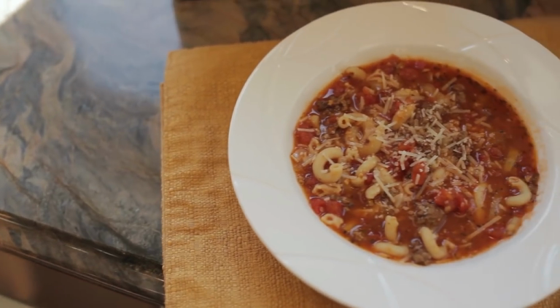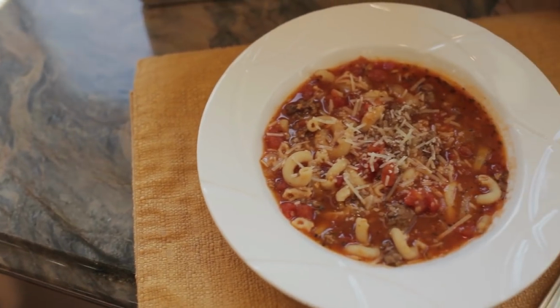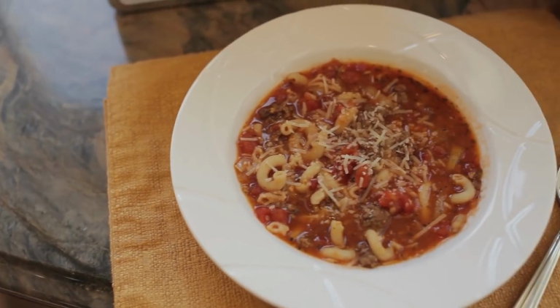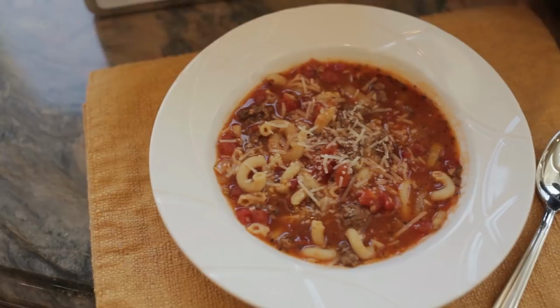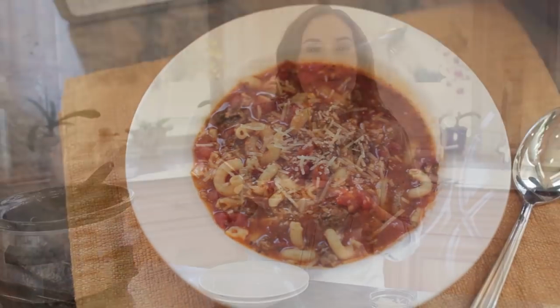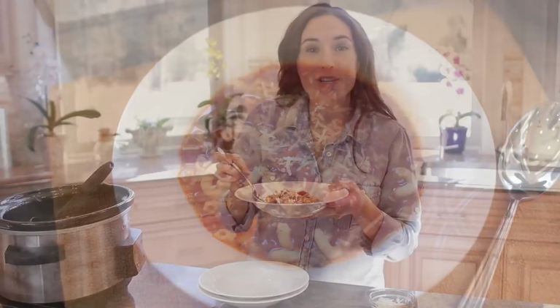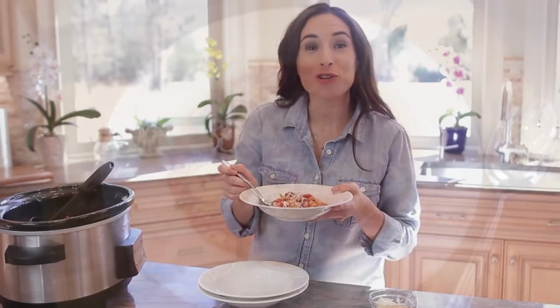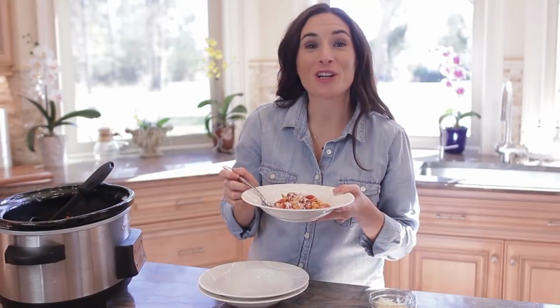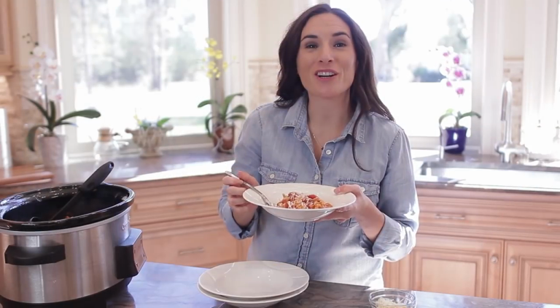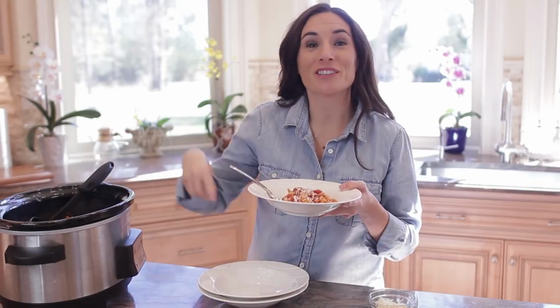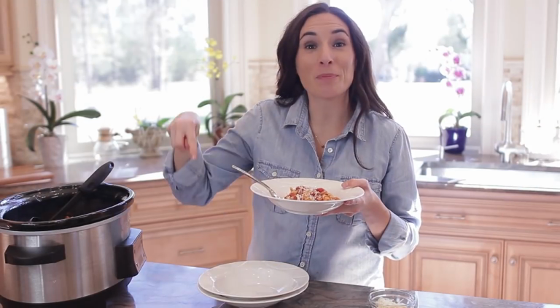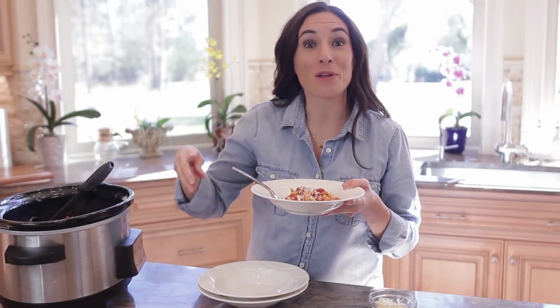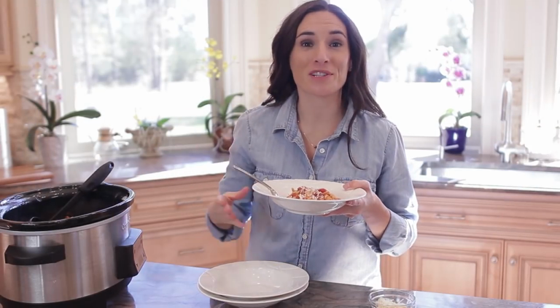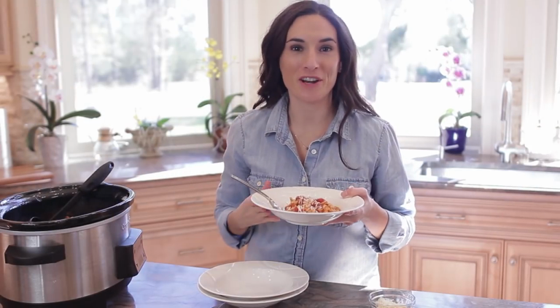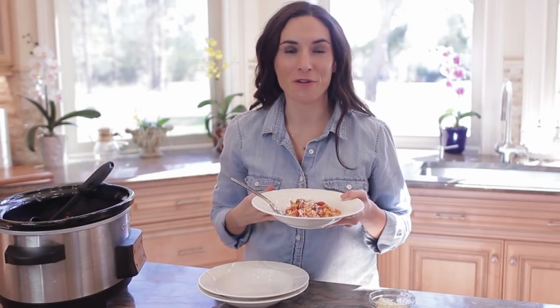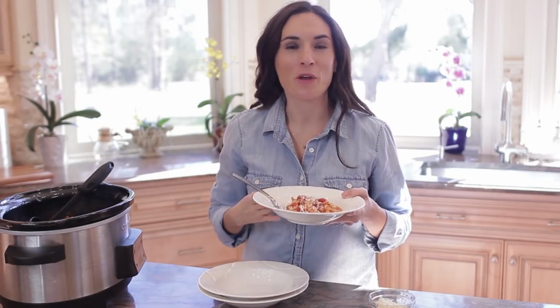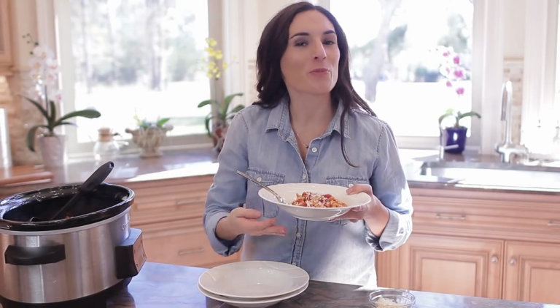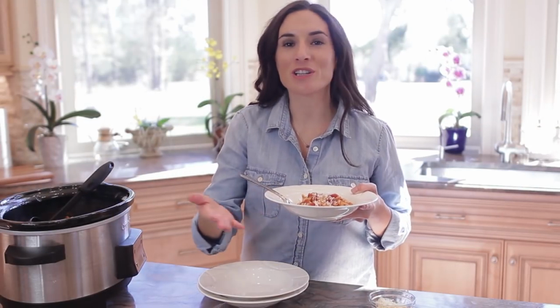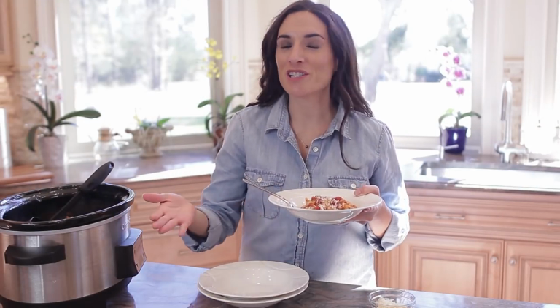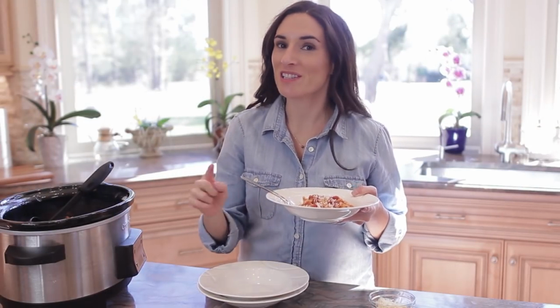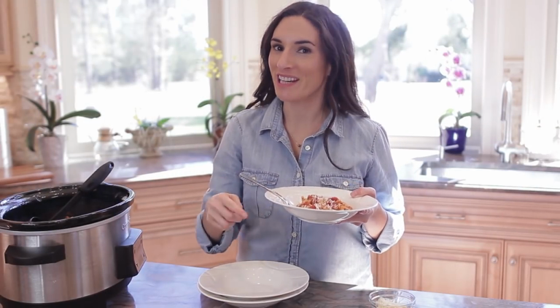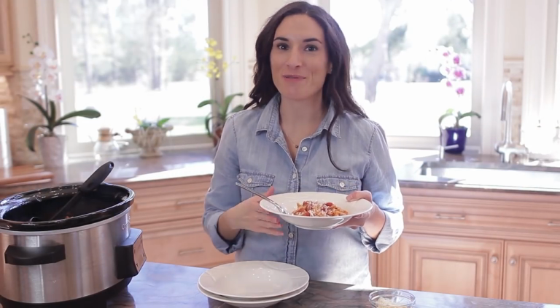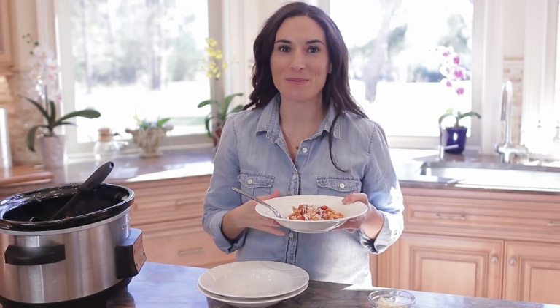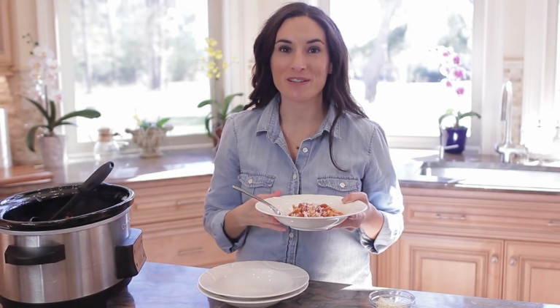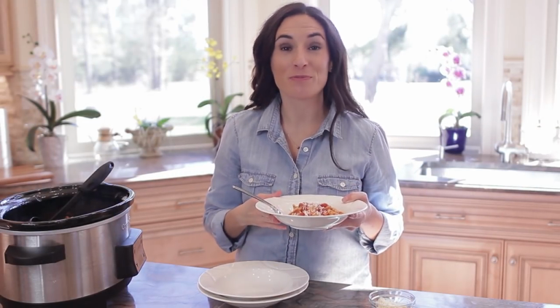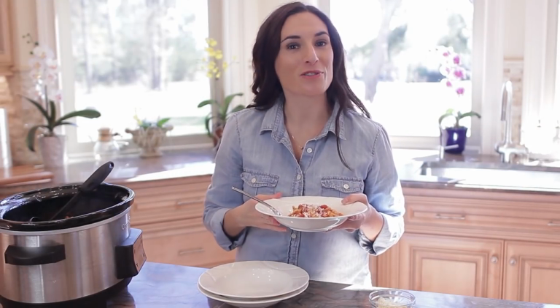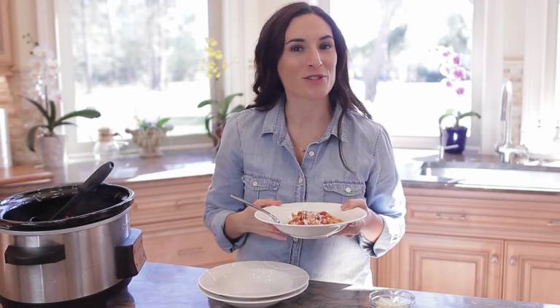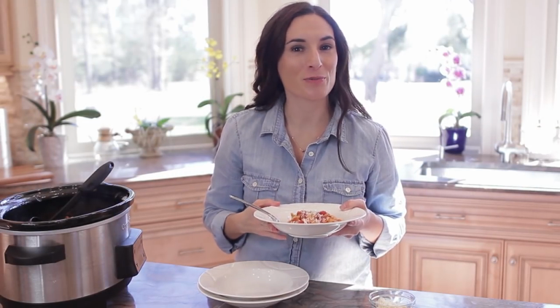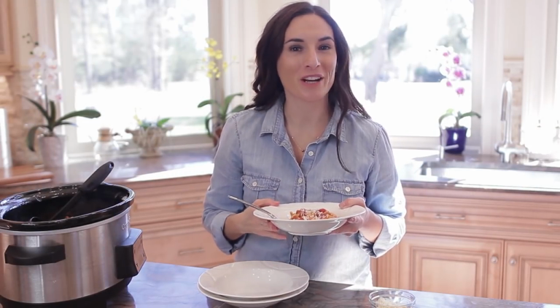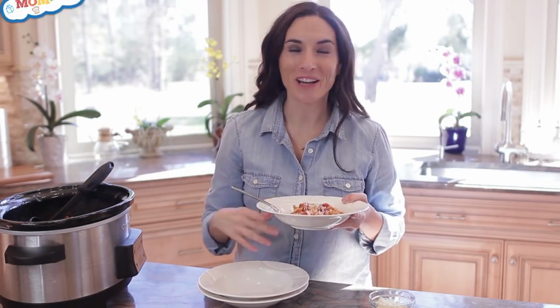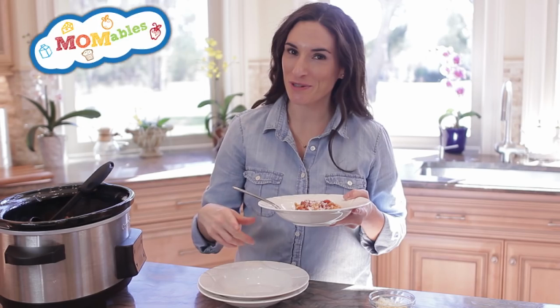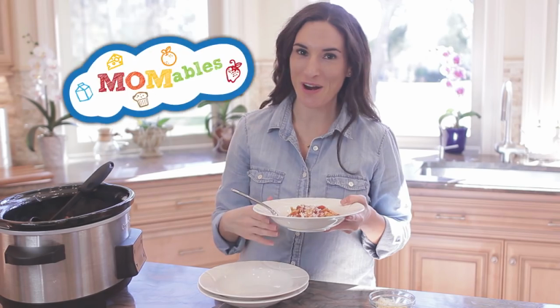For the recipe, make sure you click on the link below this video. For more delicious and easy recipes, browse through this YouTube channel and subscribe.